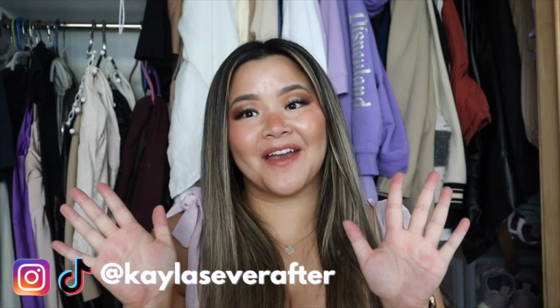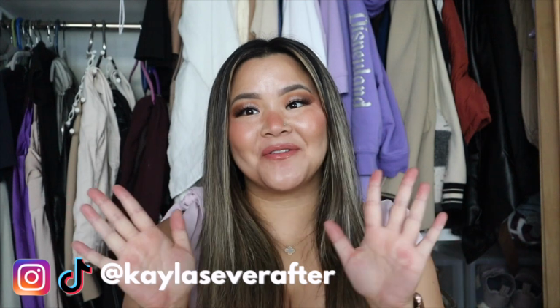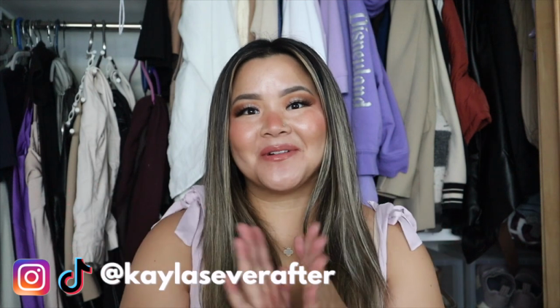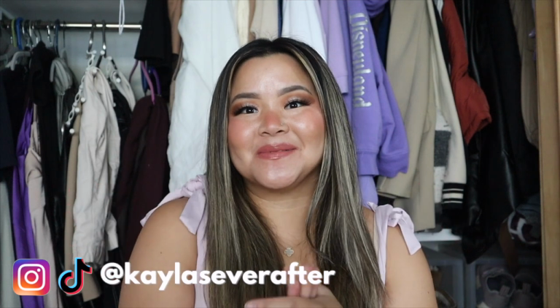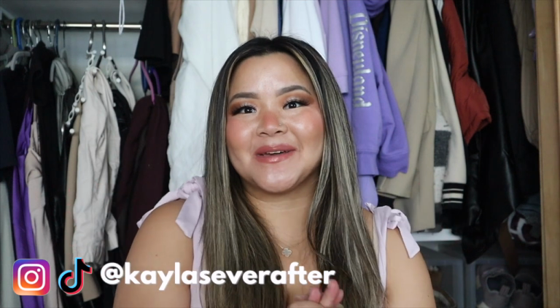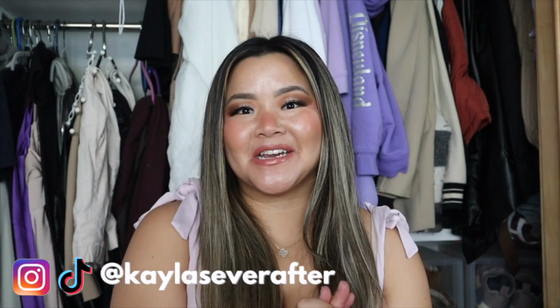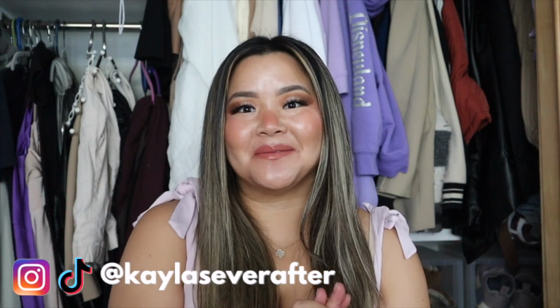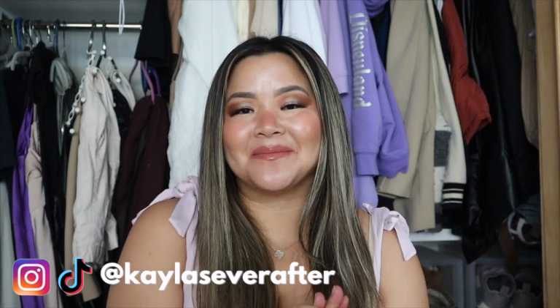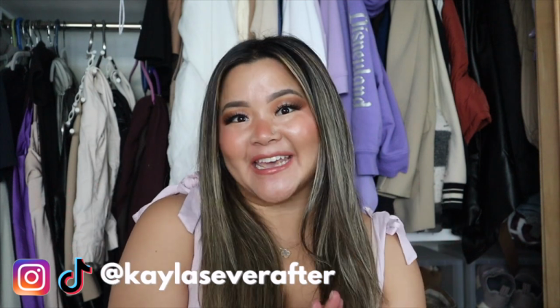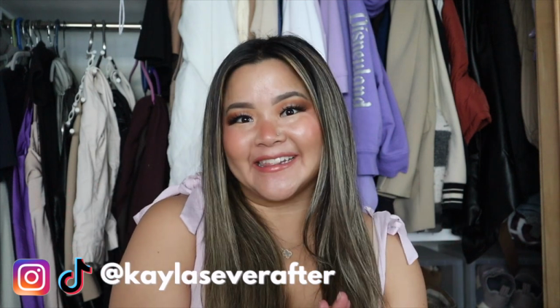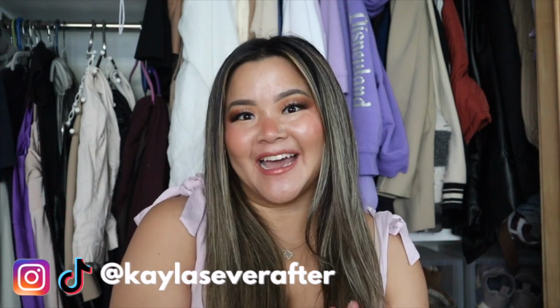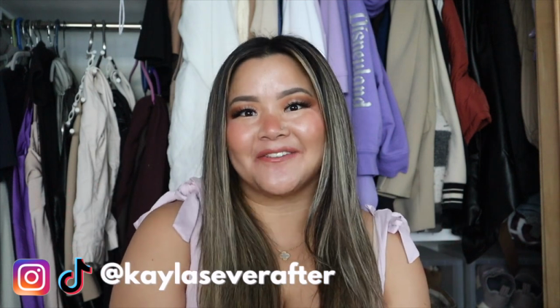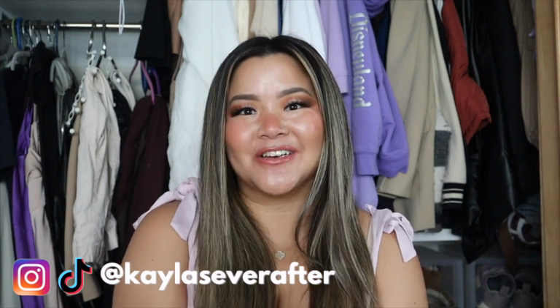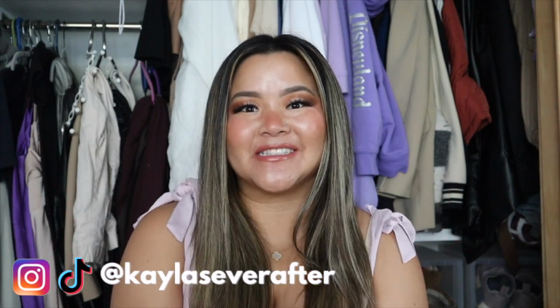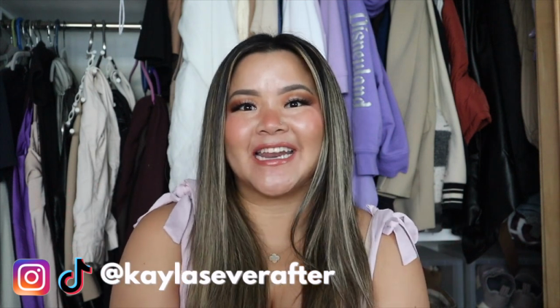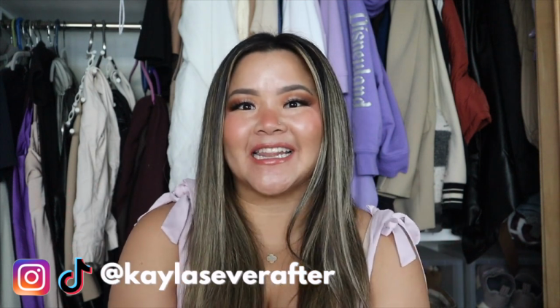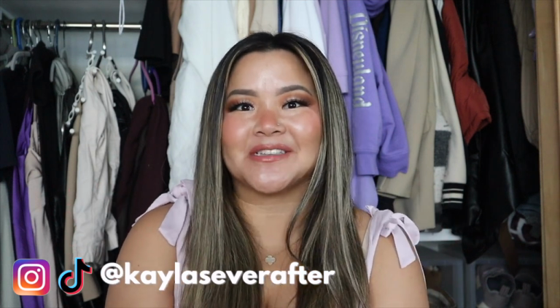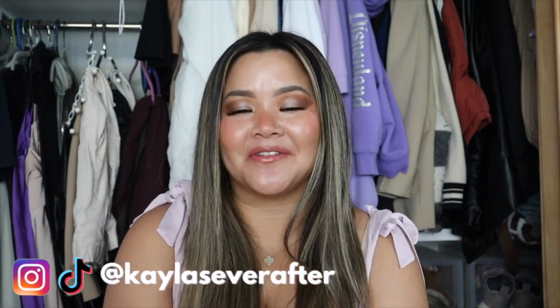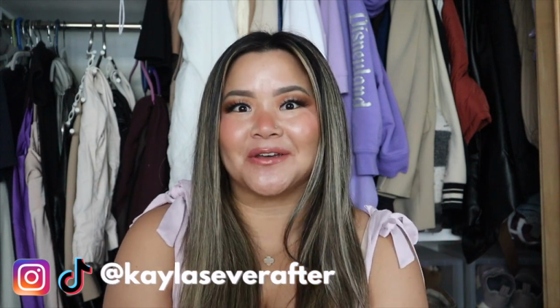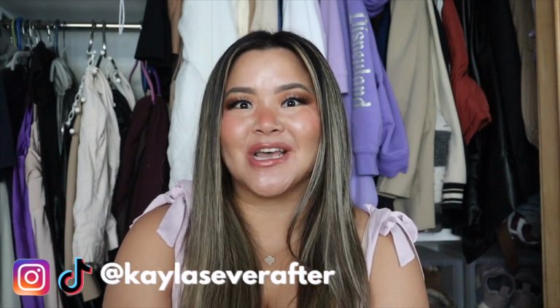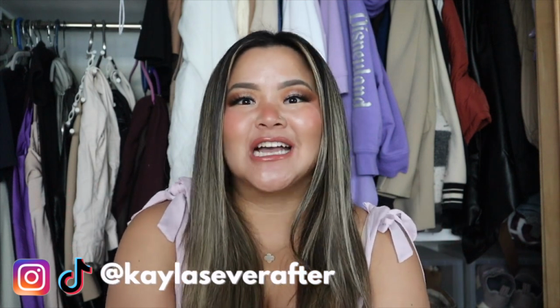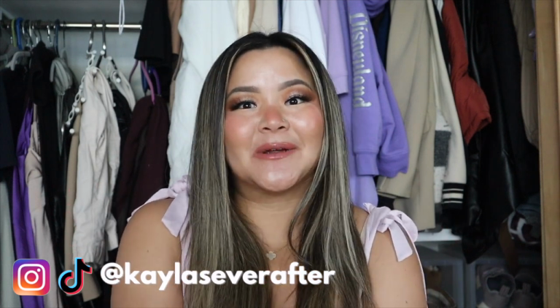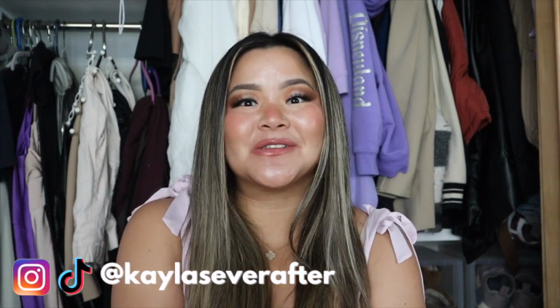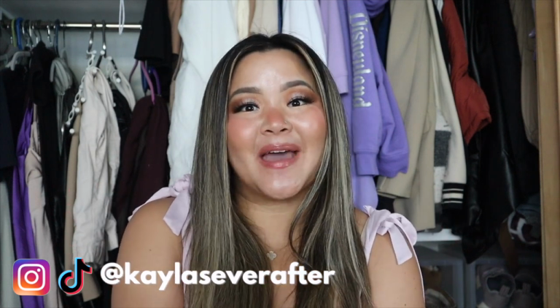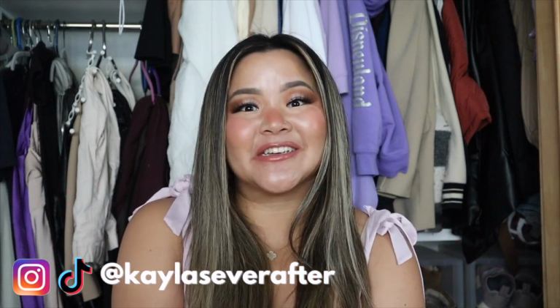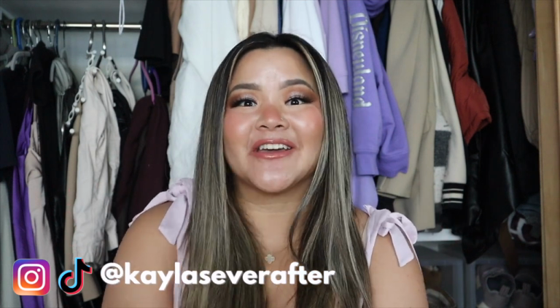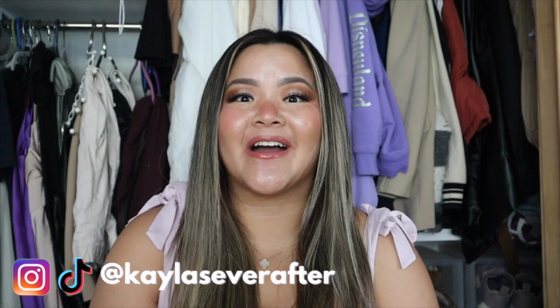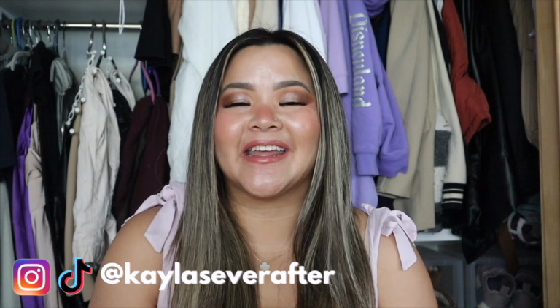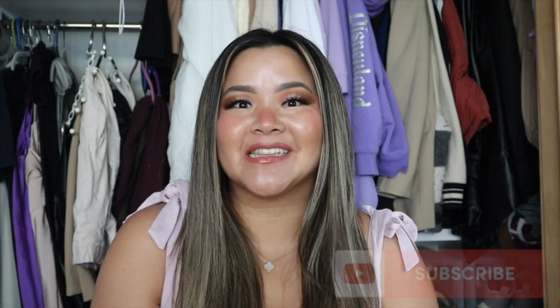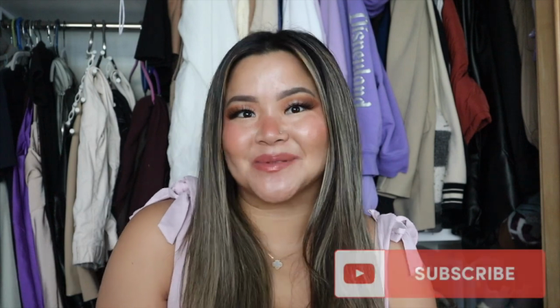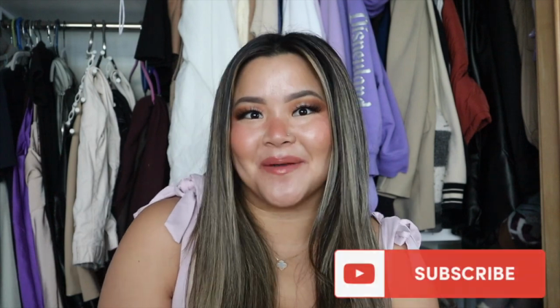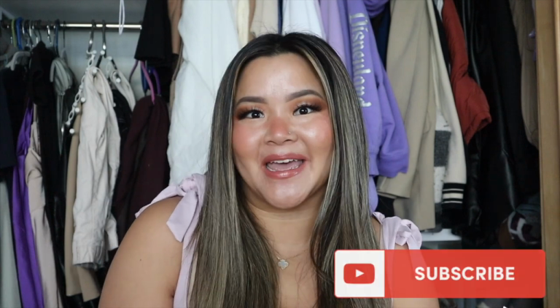Hi everyone, welcome to my channel. My name is Kayla and if you're interested in lifestyle videos, sprinkles of magic, then go ahead and hit that subscribe button.